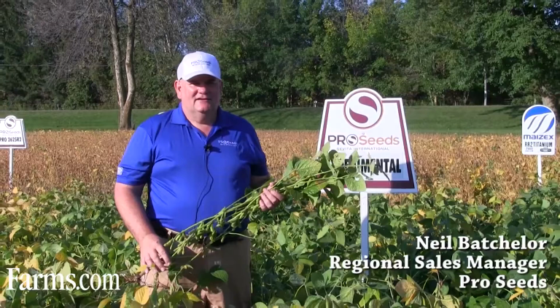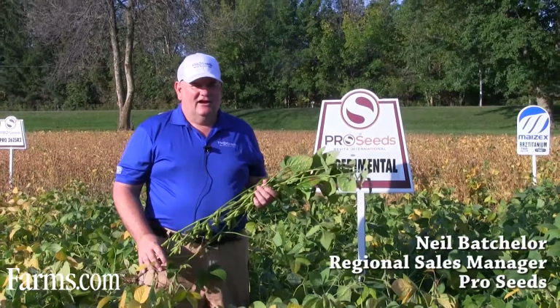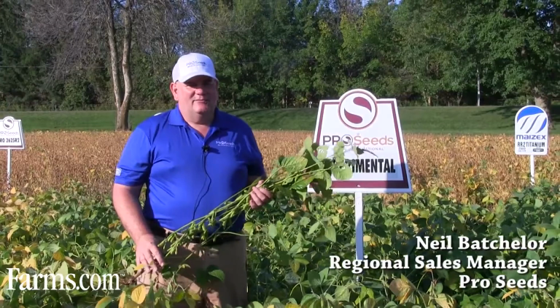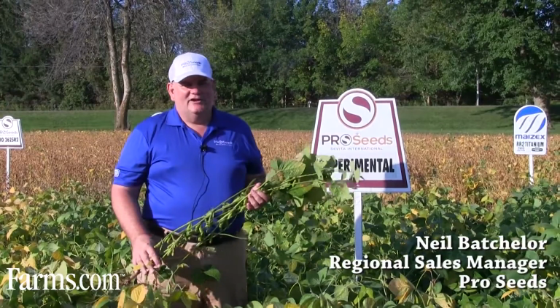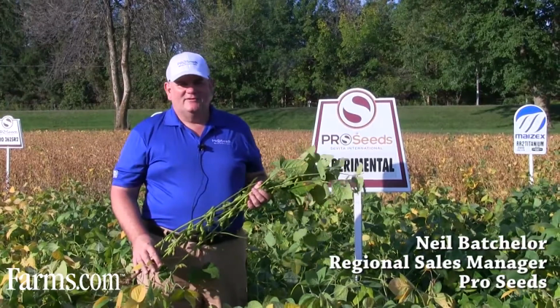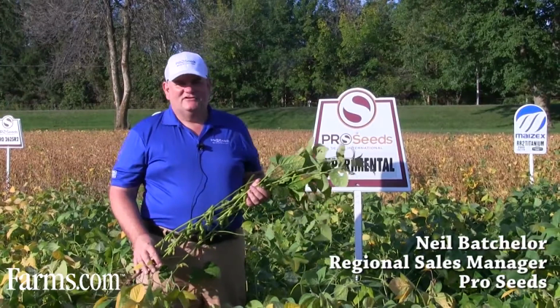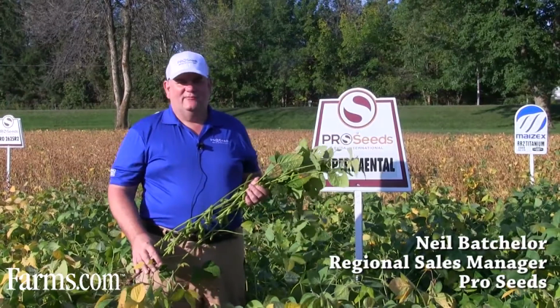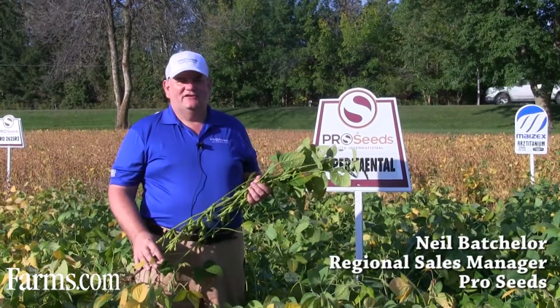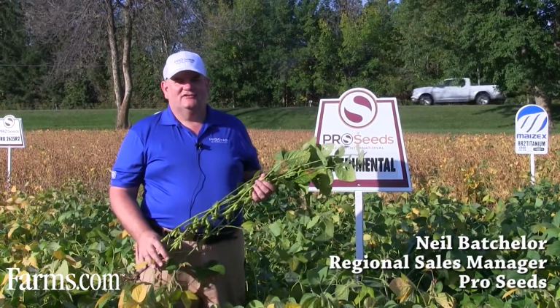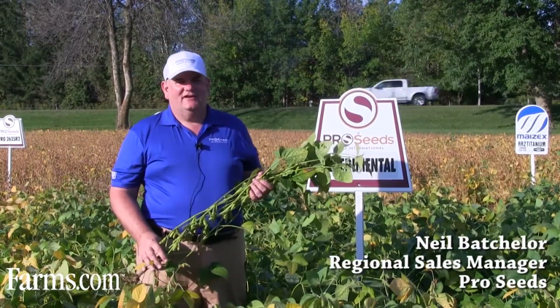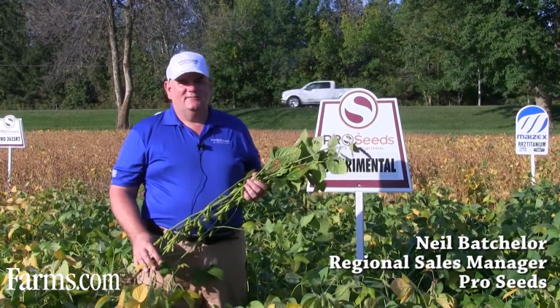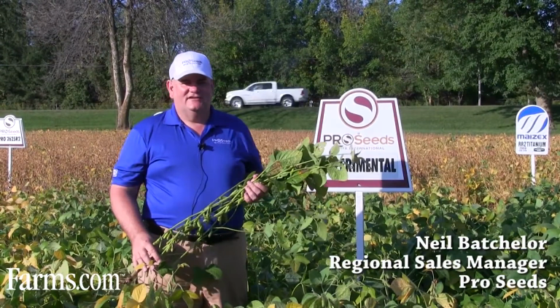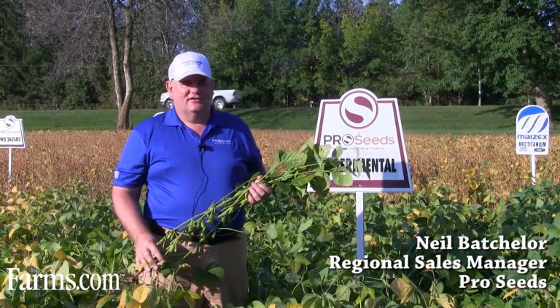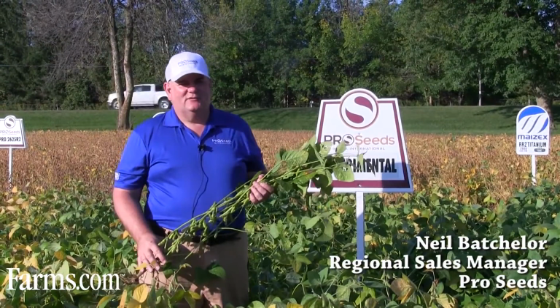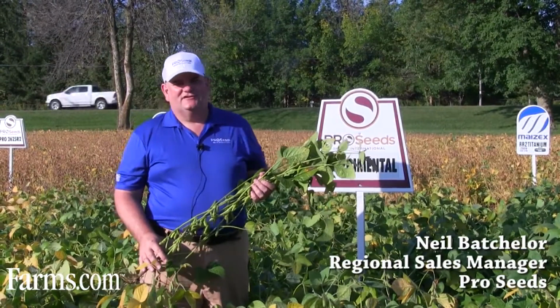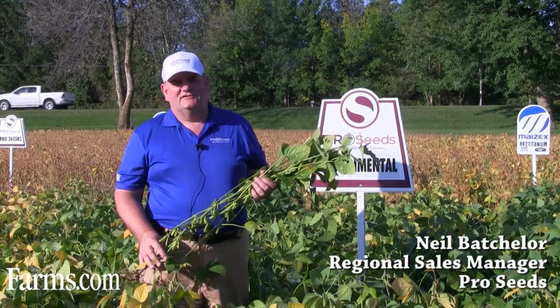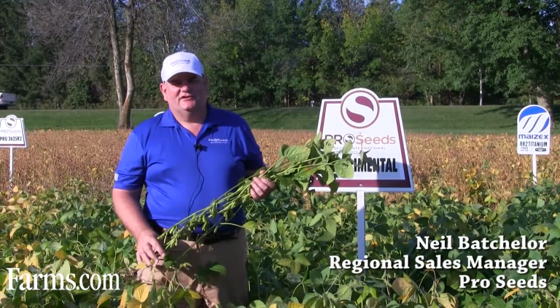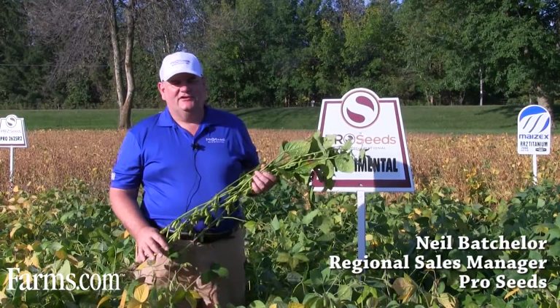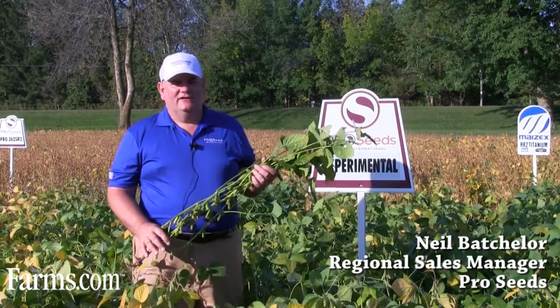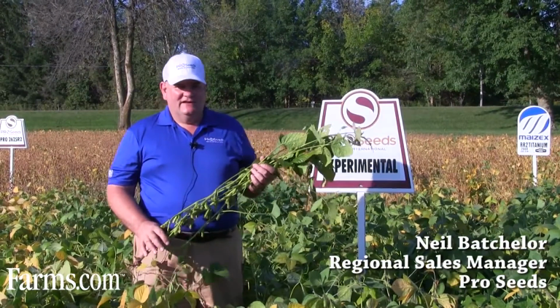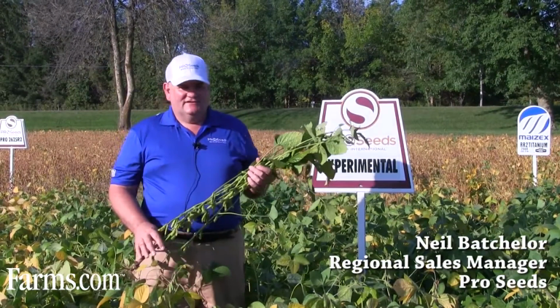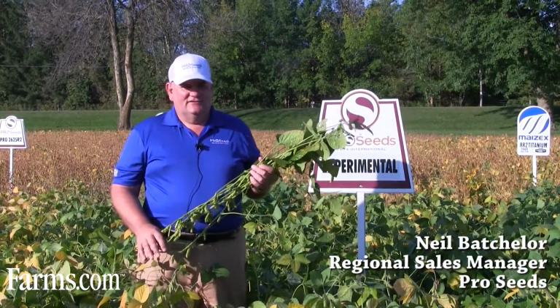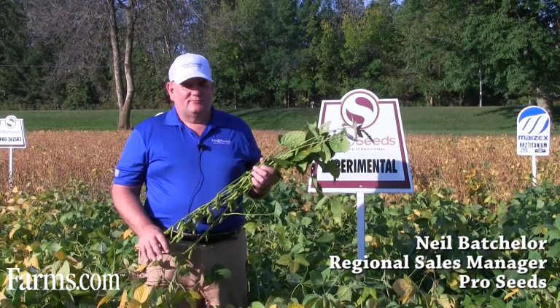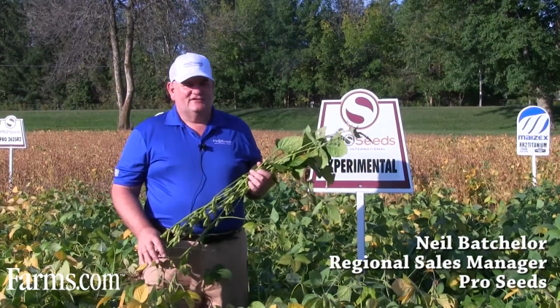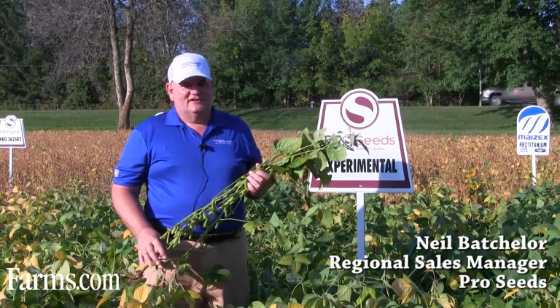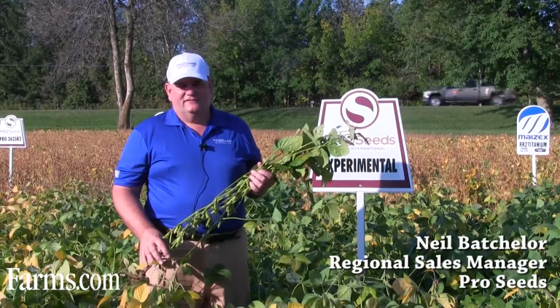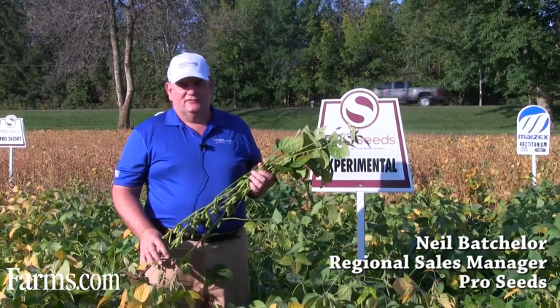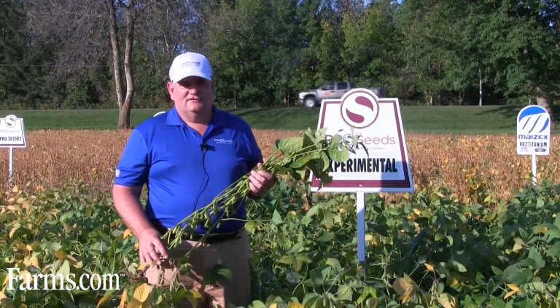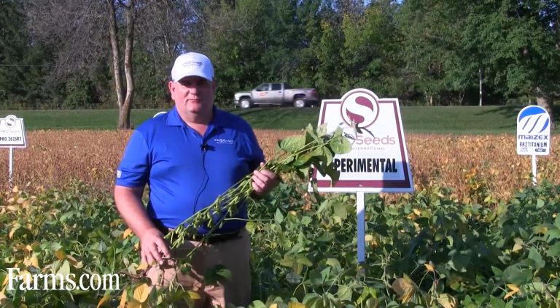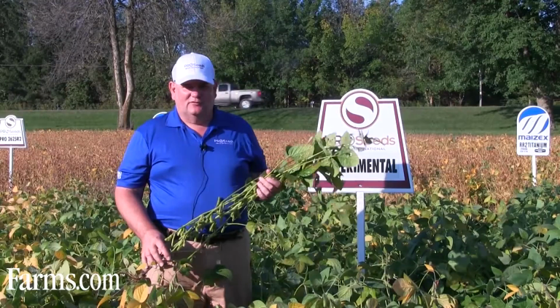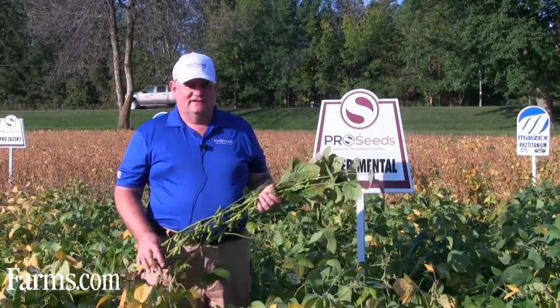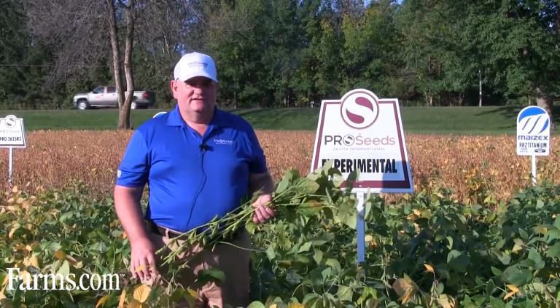Hi, my name is Neil Batchelor. I'm the Southwestern Ontario seed representative for Savita Pro Seeds.